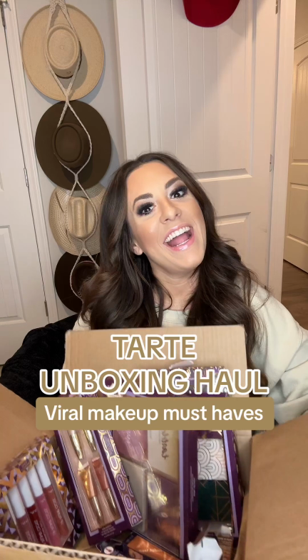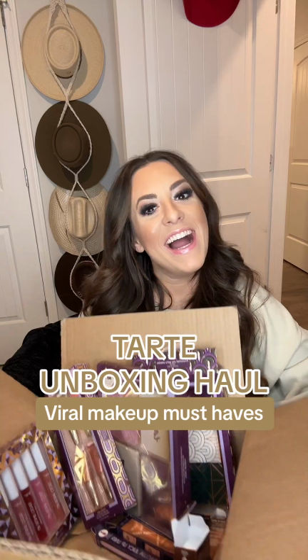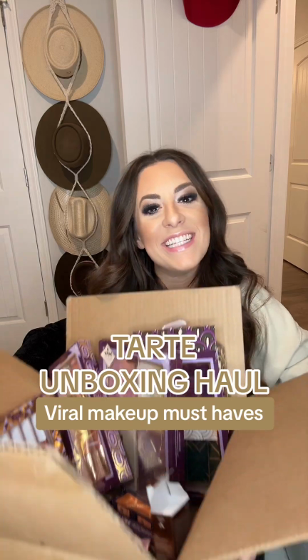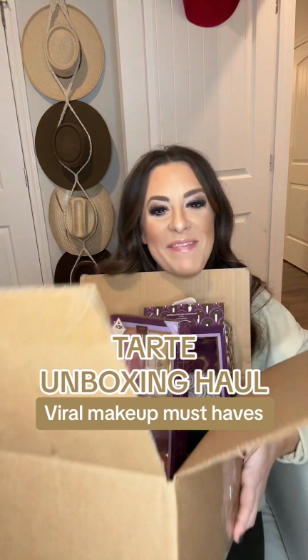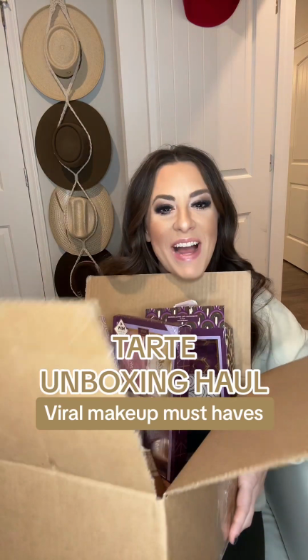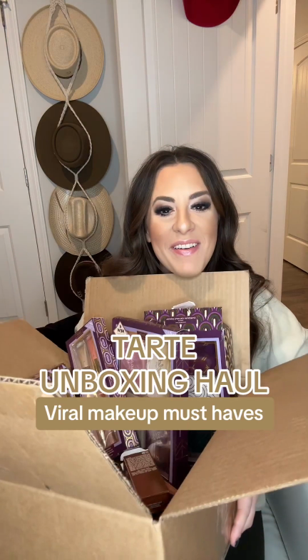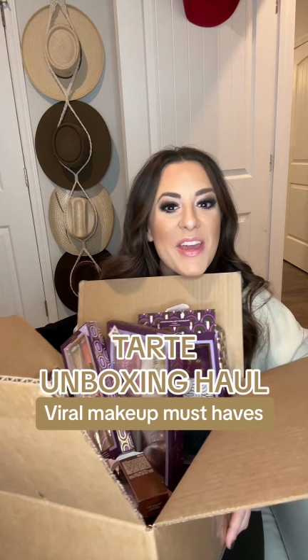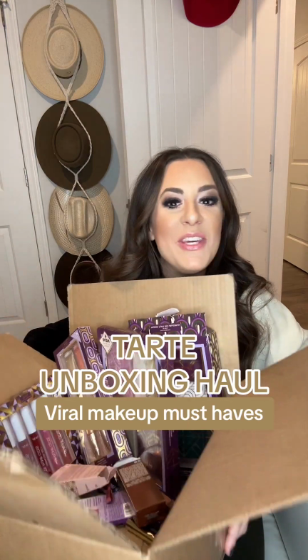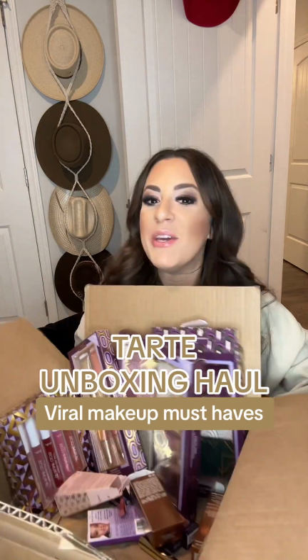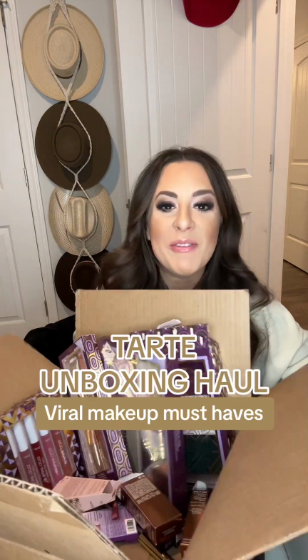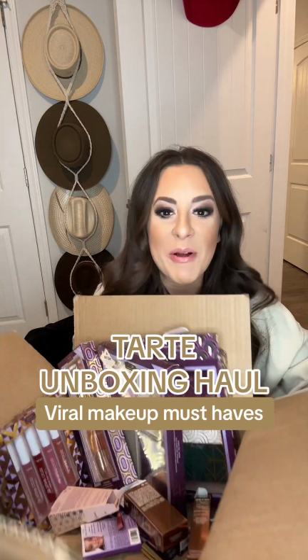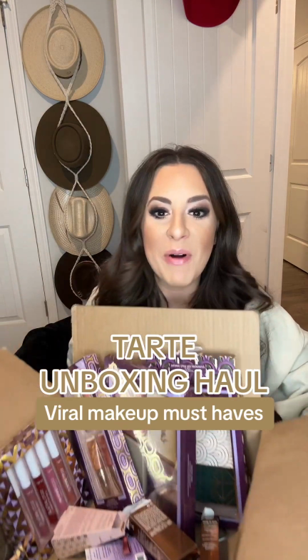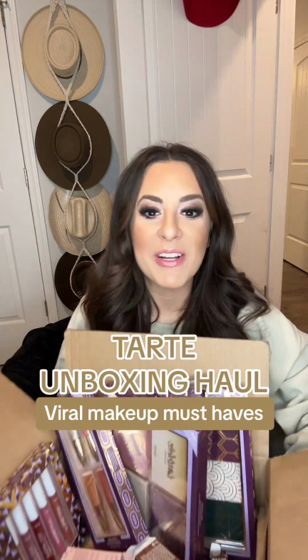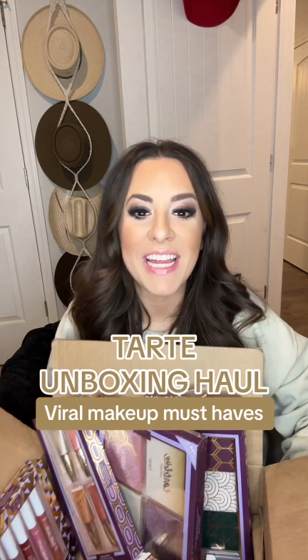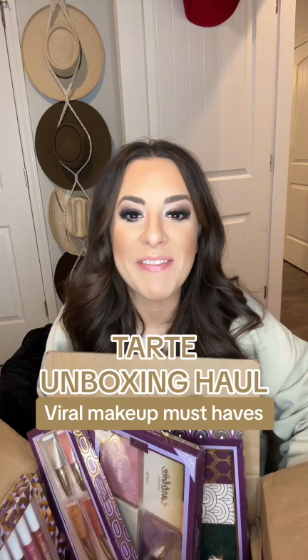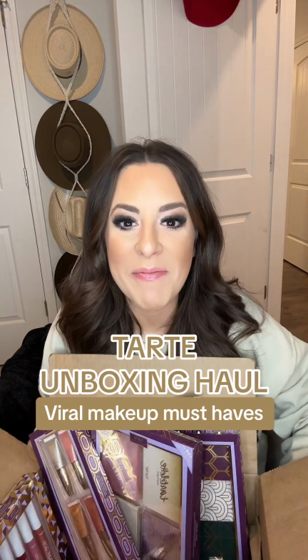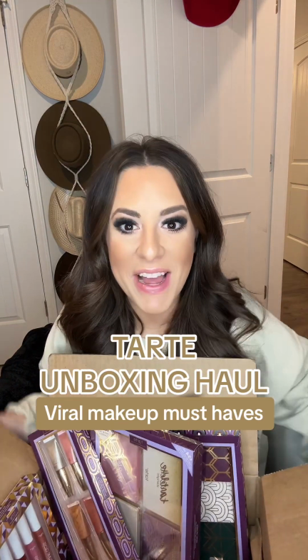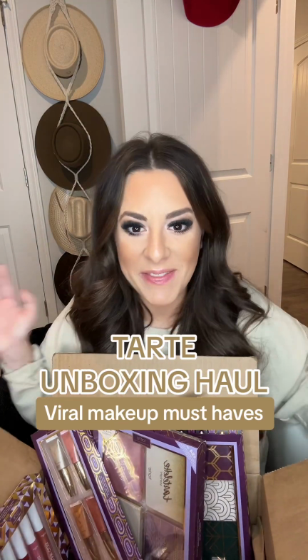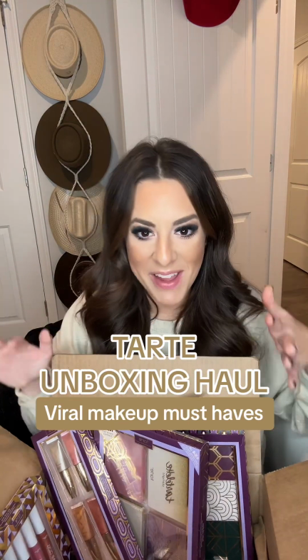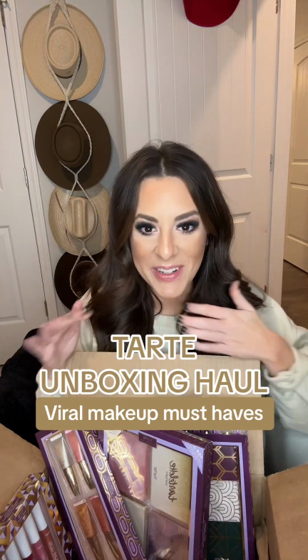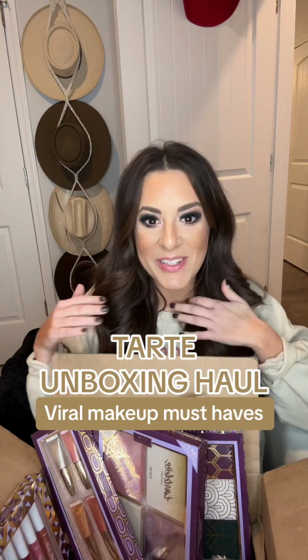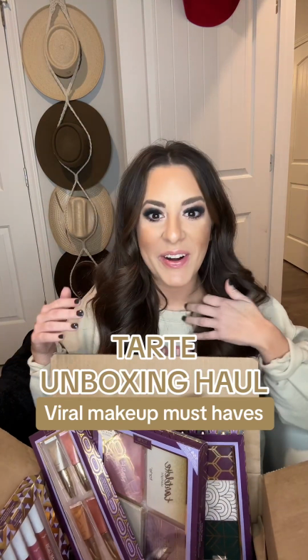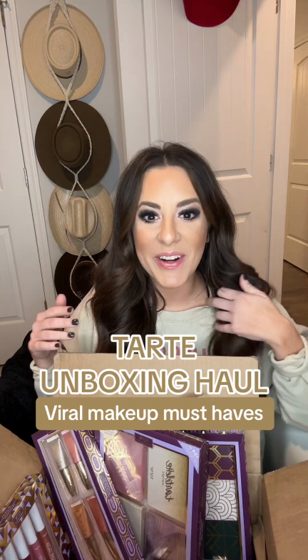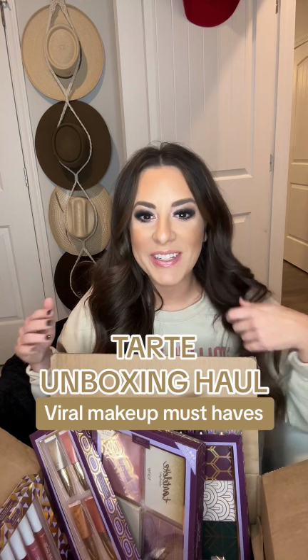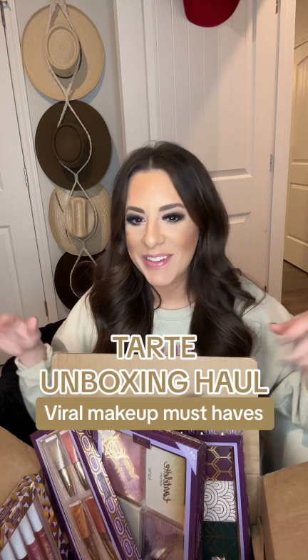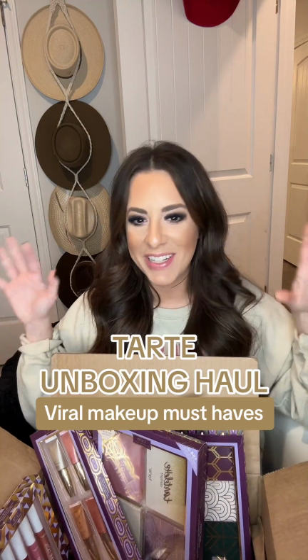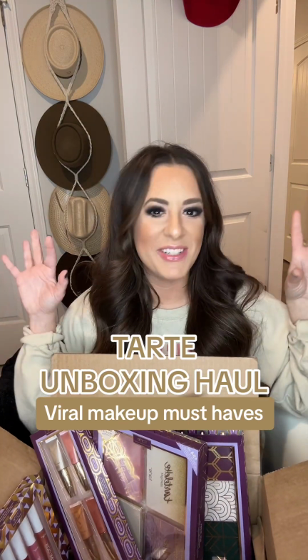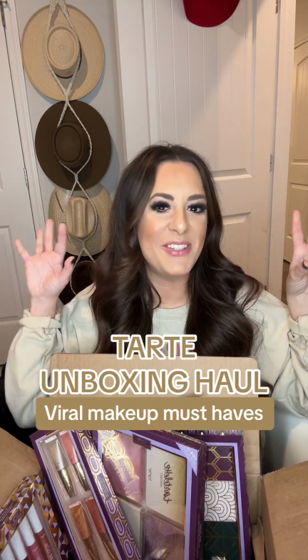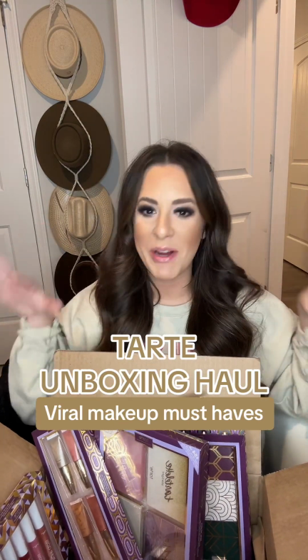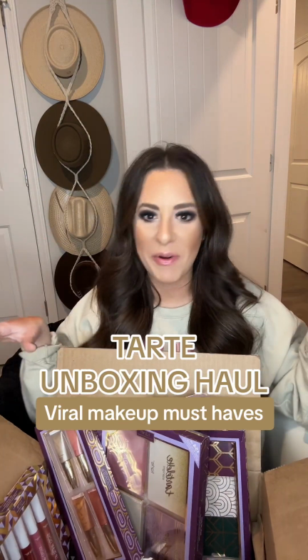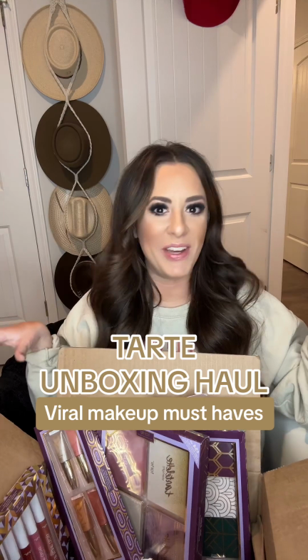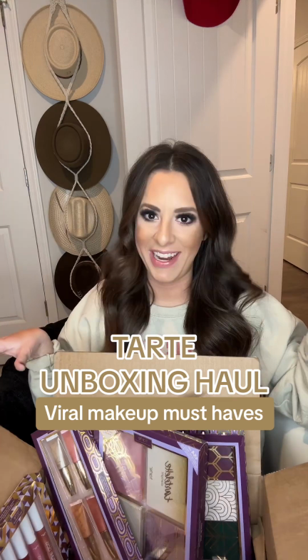Hey guys, I'm back with a huge unboxing from my favorite Tarte, so let's just jump on in.